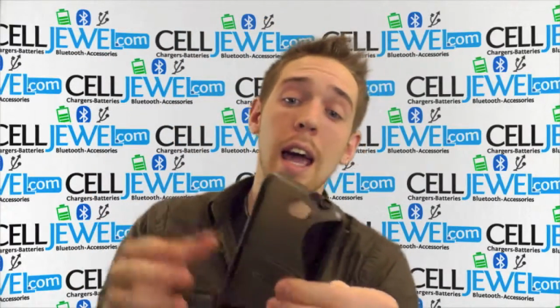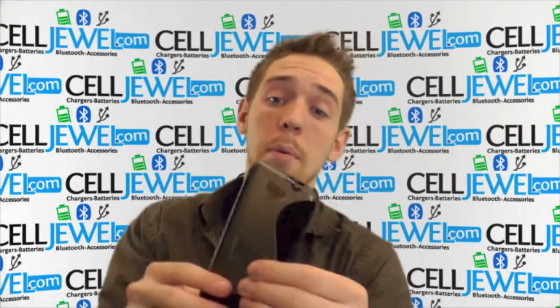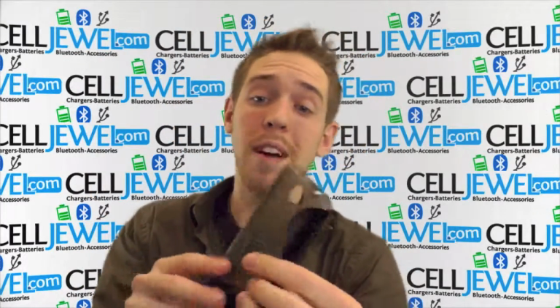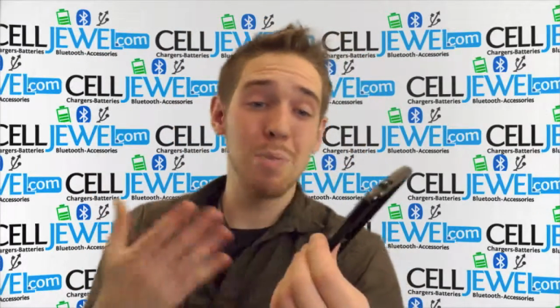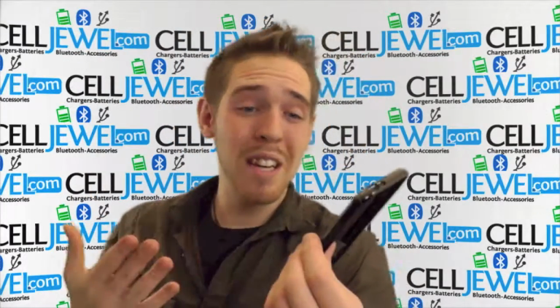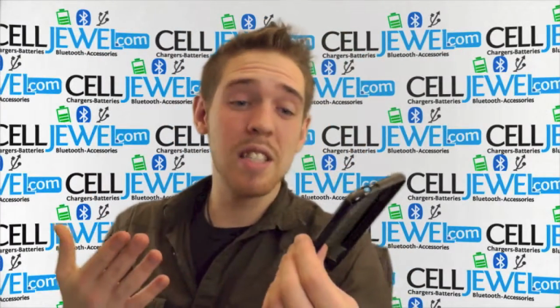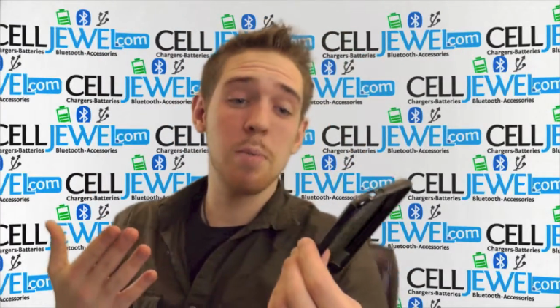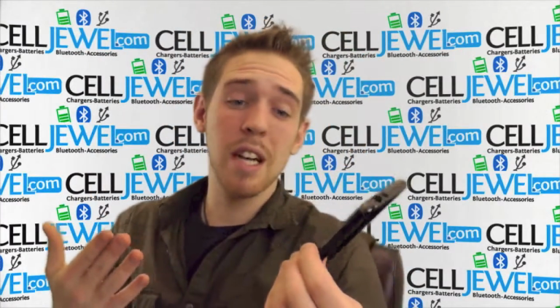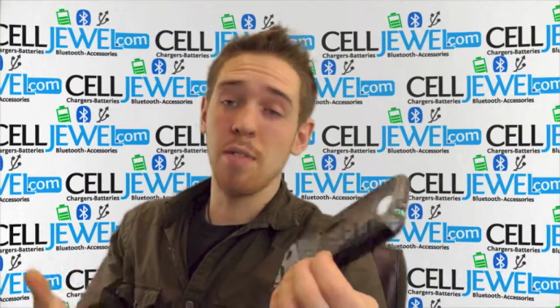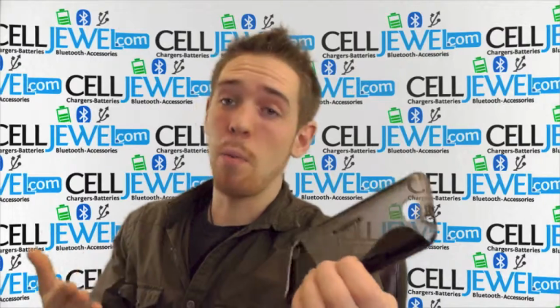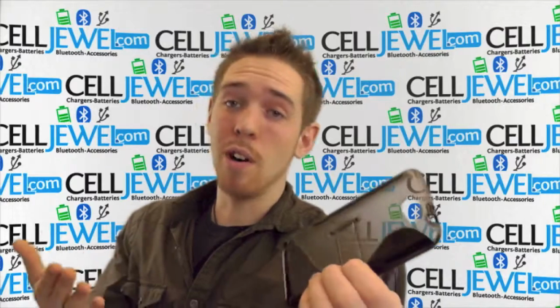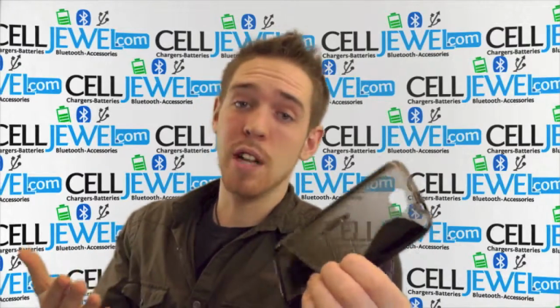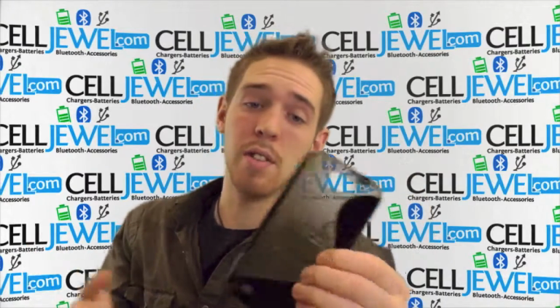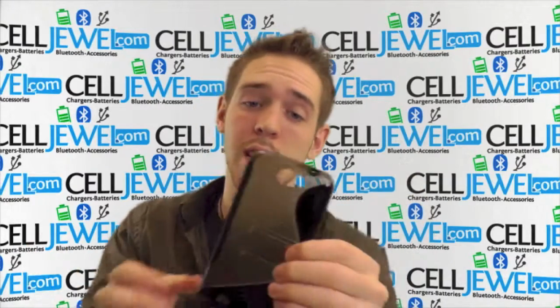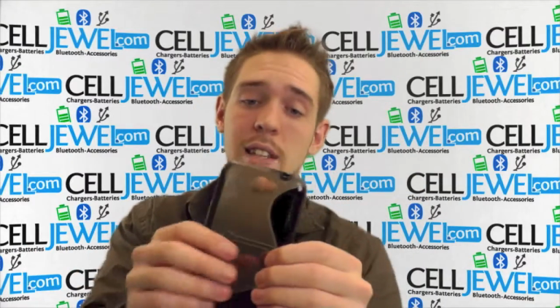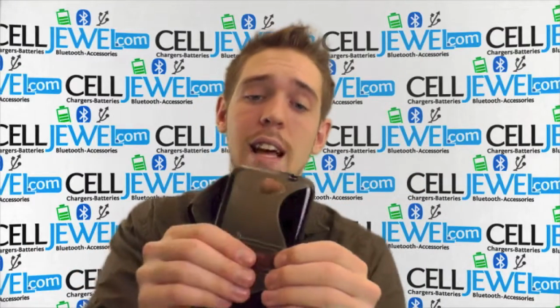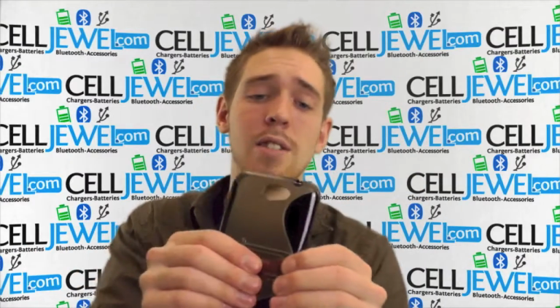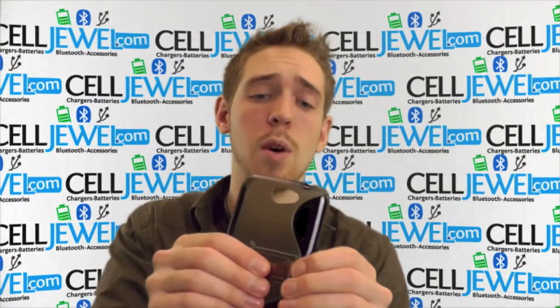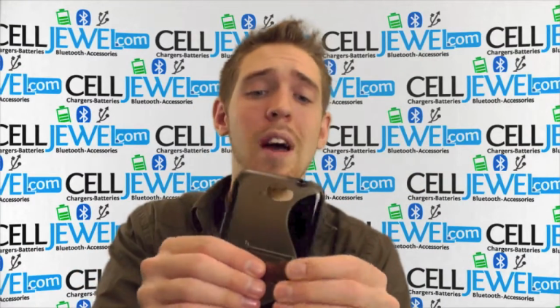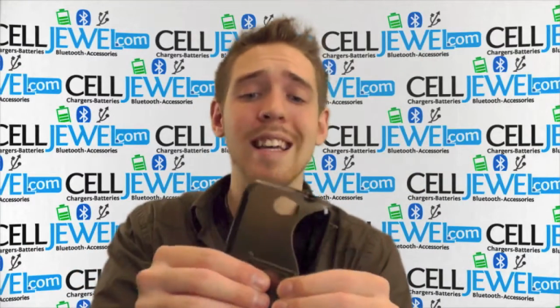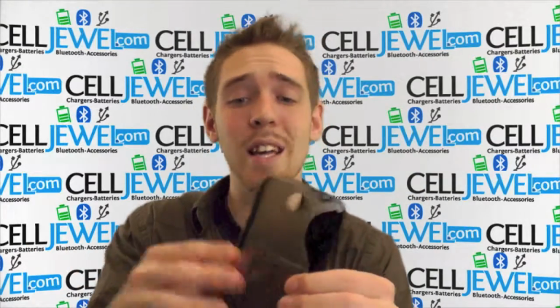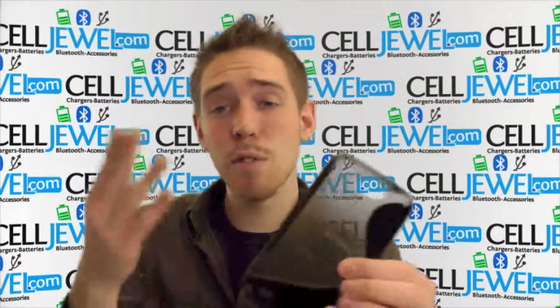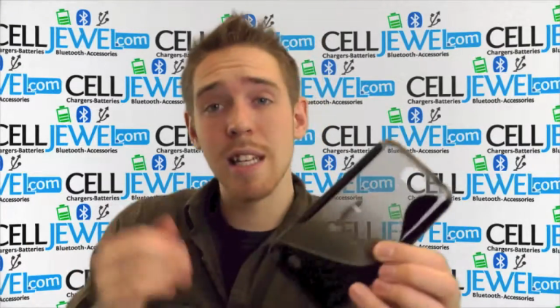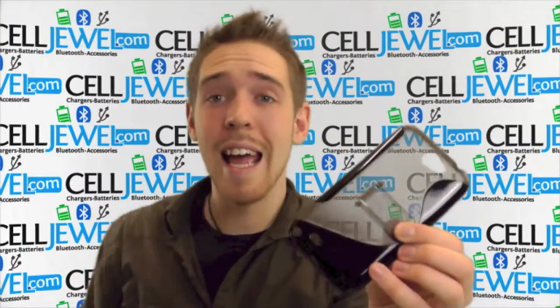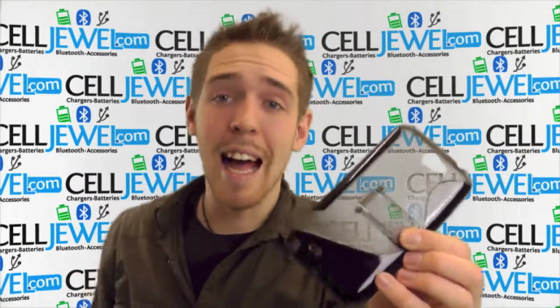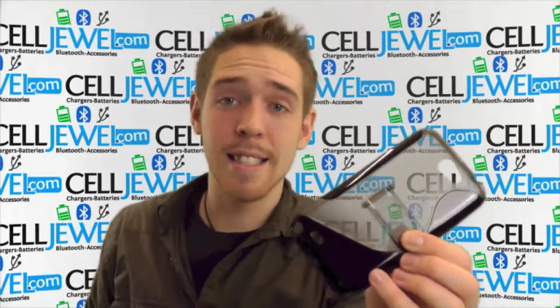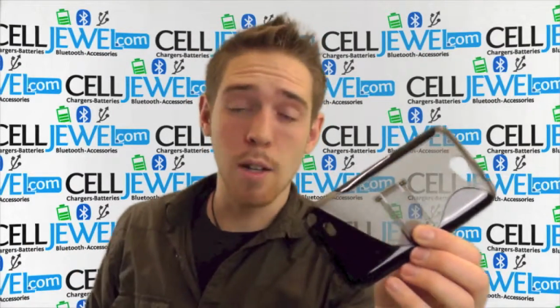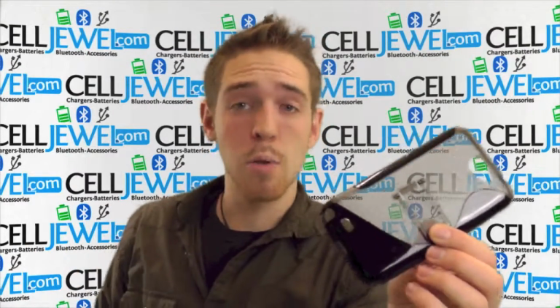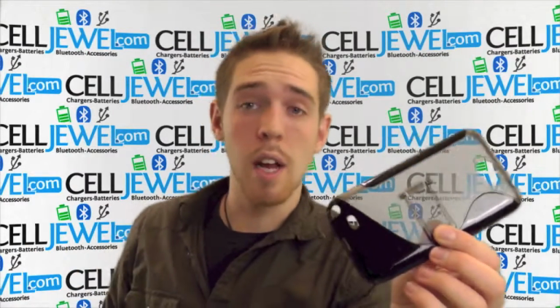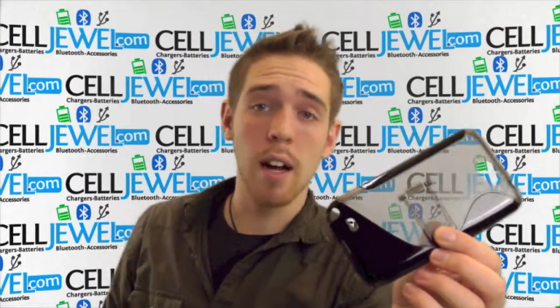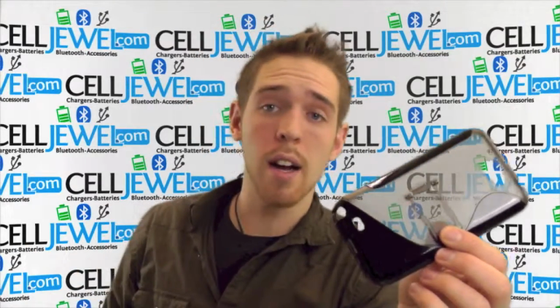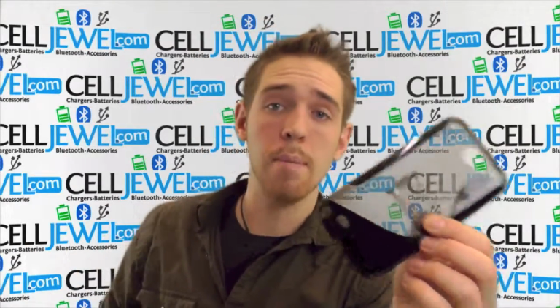It provides pretty decent protection from wear and tear. Get yours today at SellJewel.com.